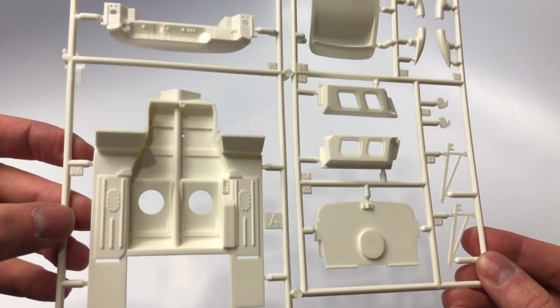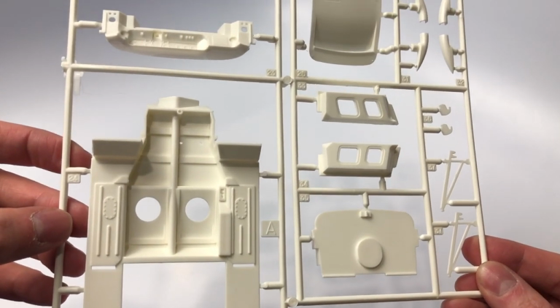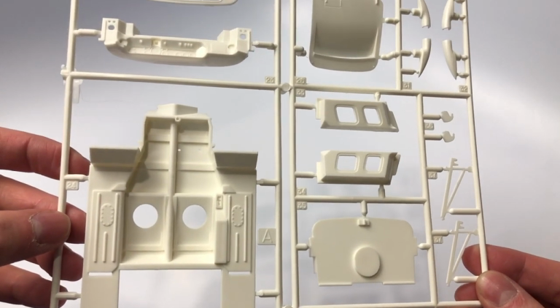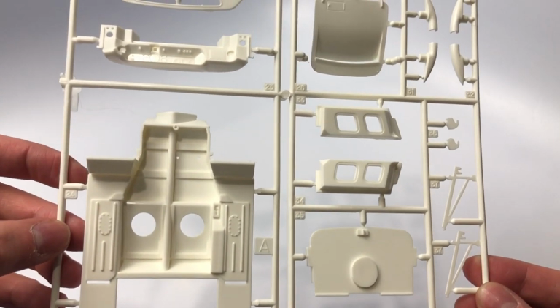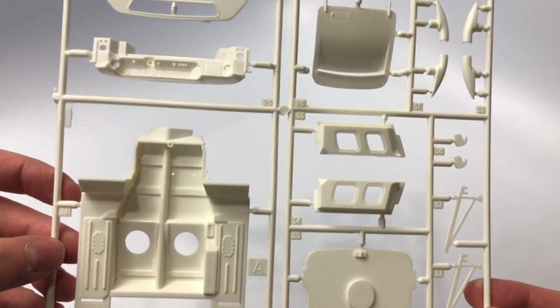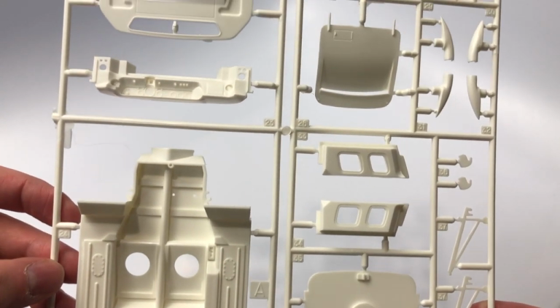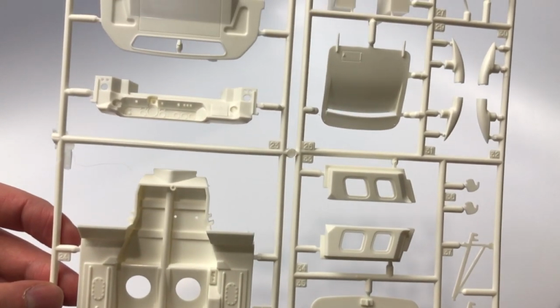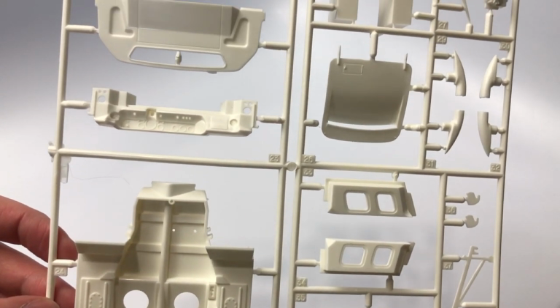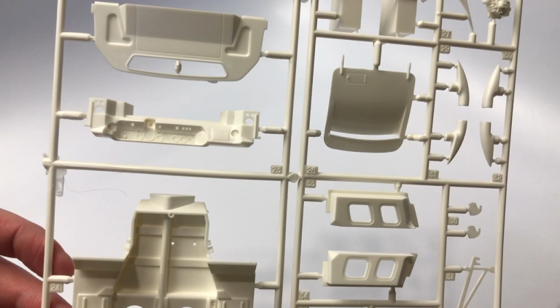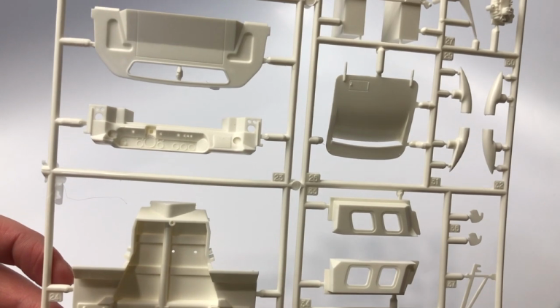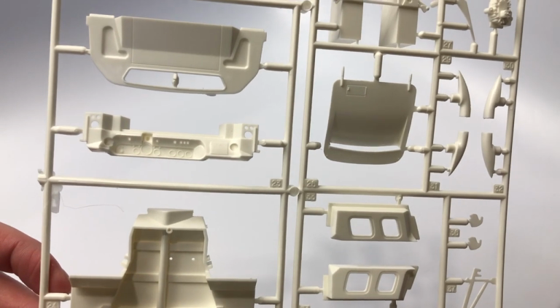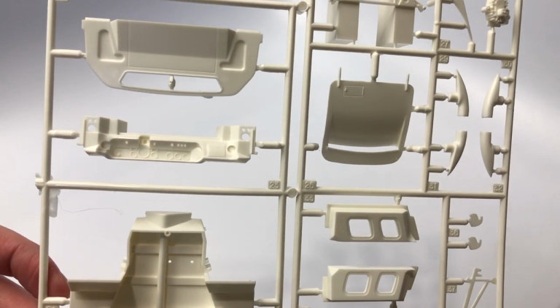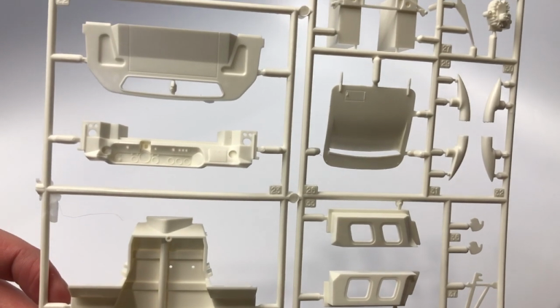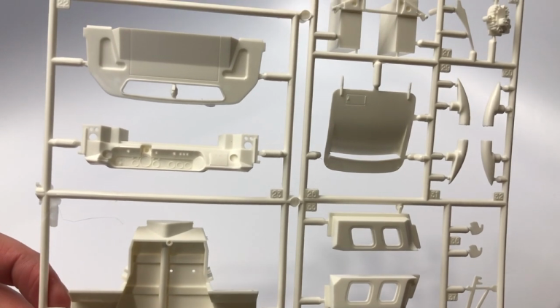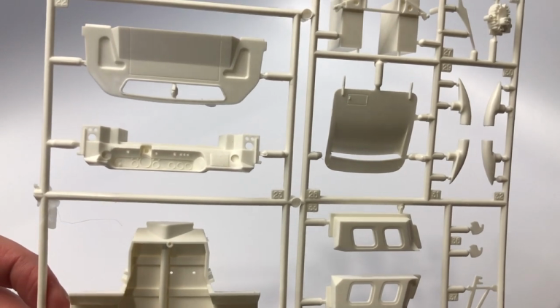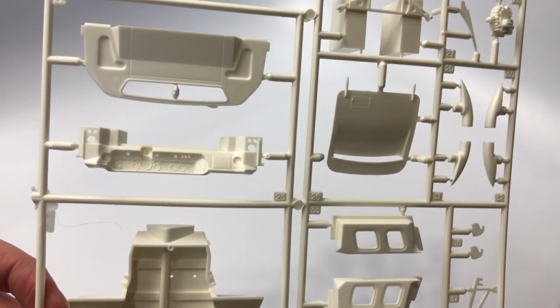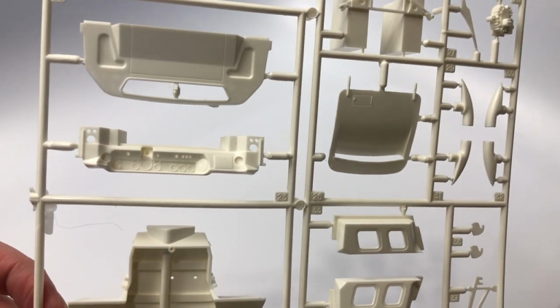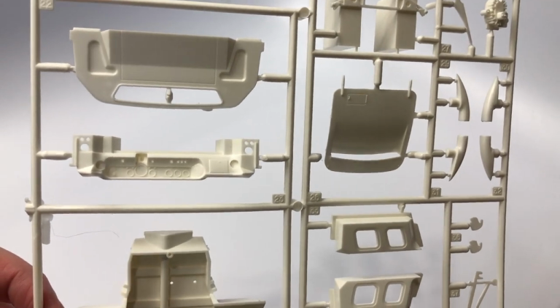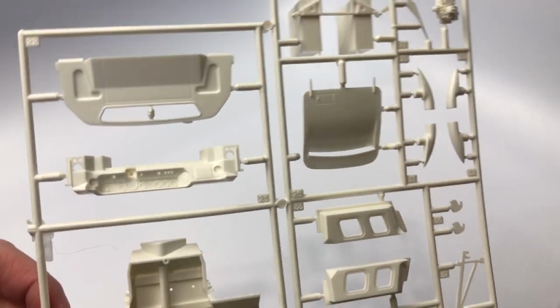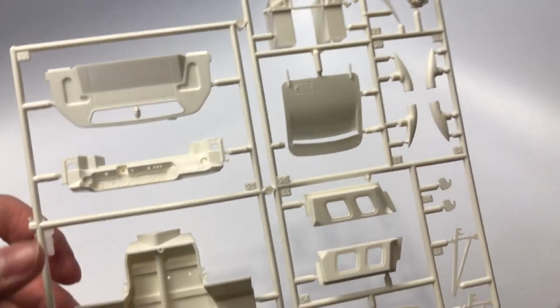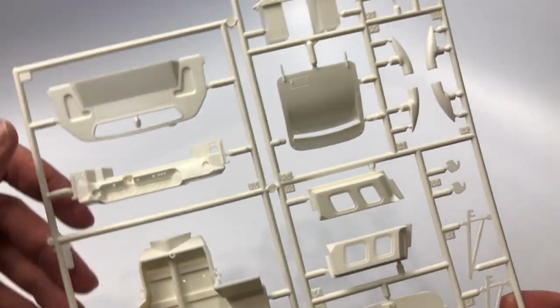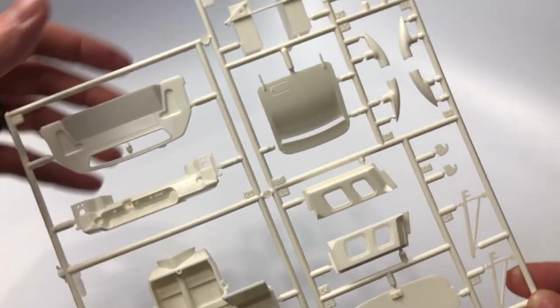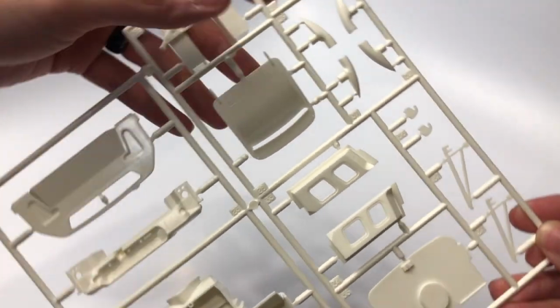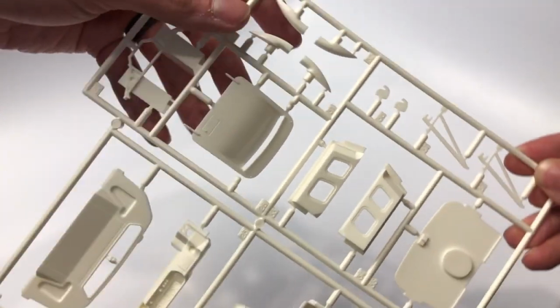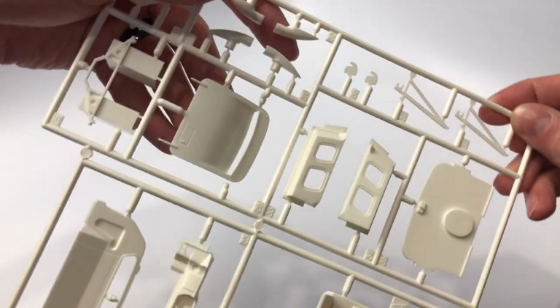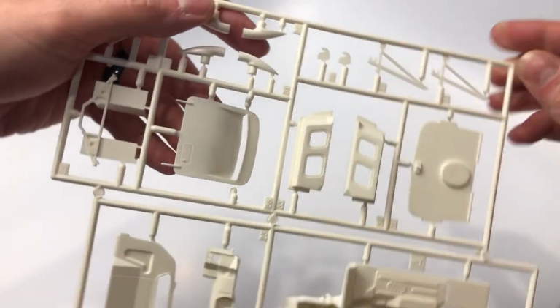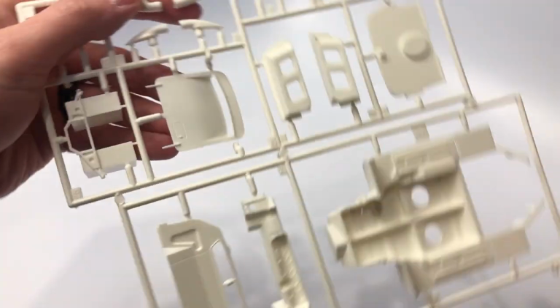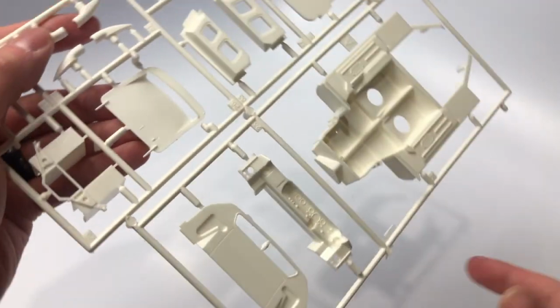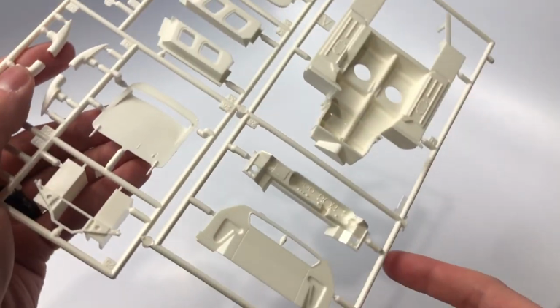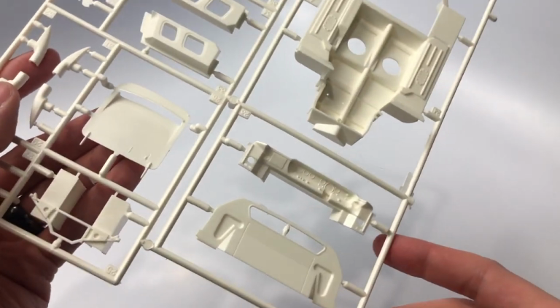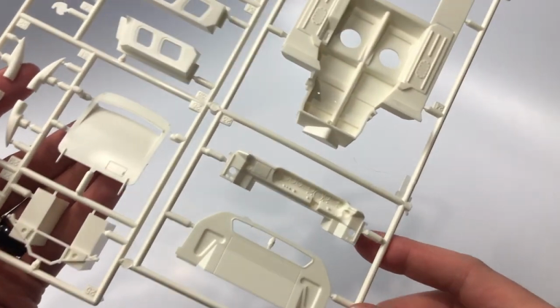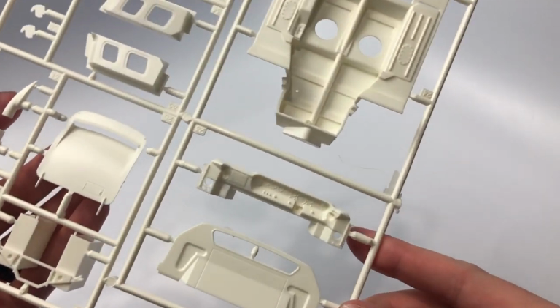The dashboard is well detailed and can definitely make this kit stand out if done well, given the size.